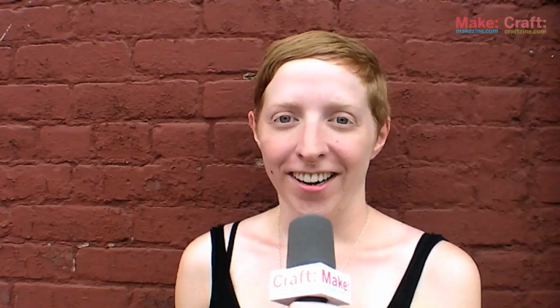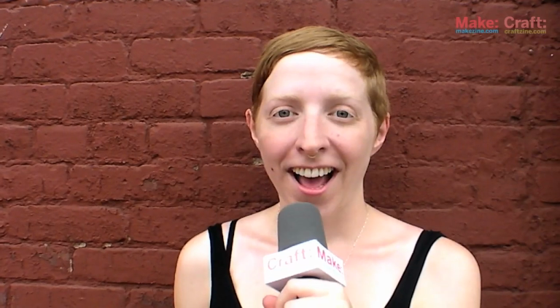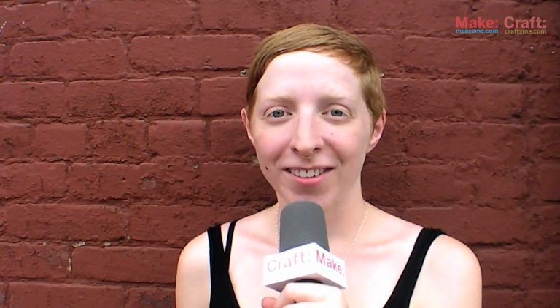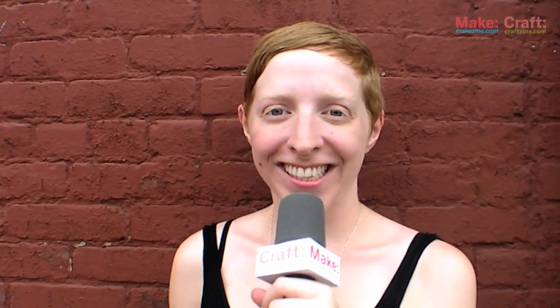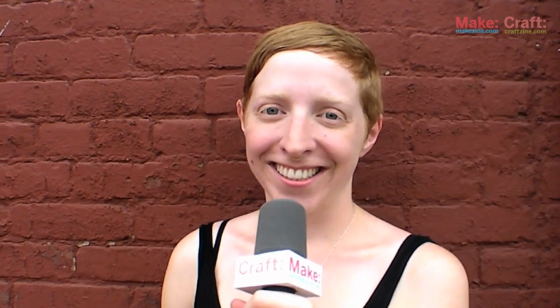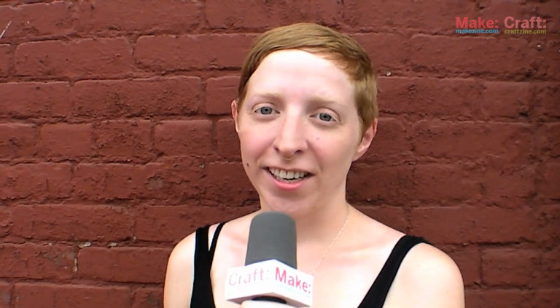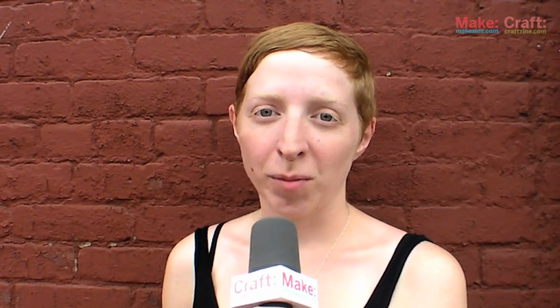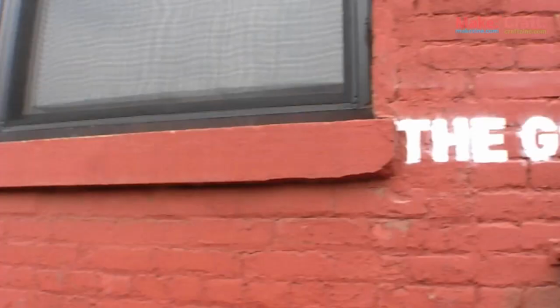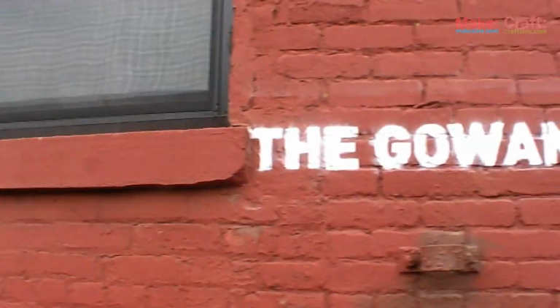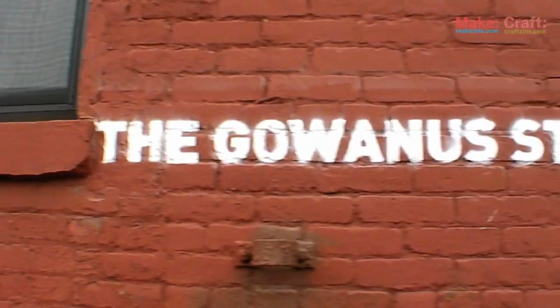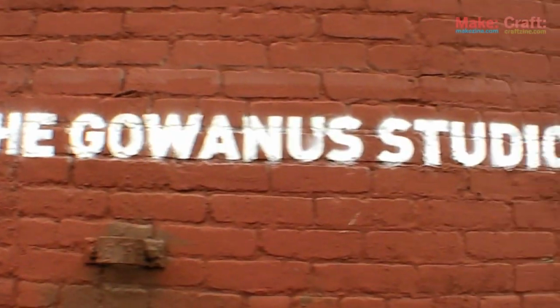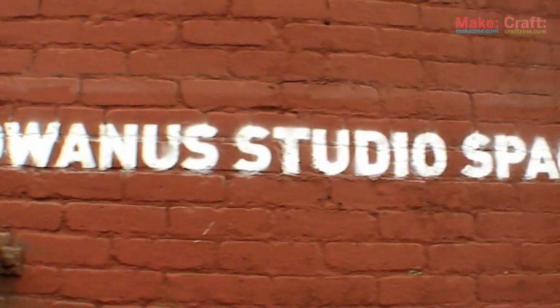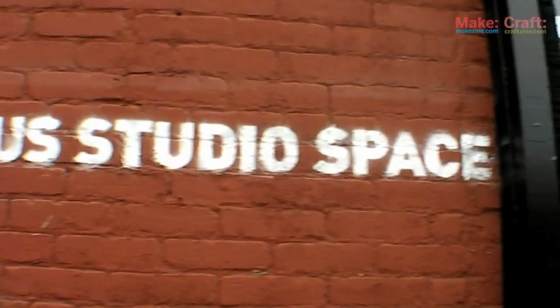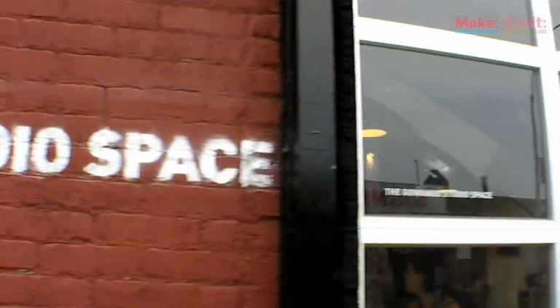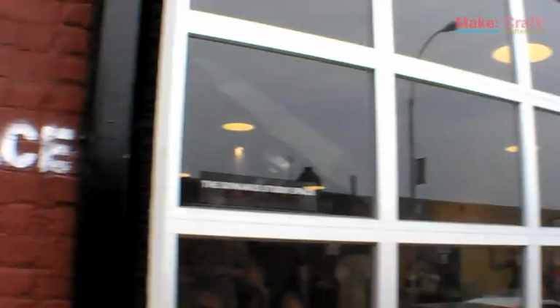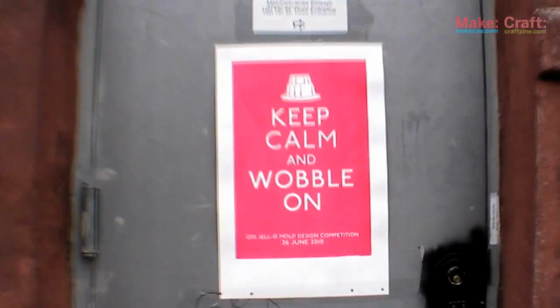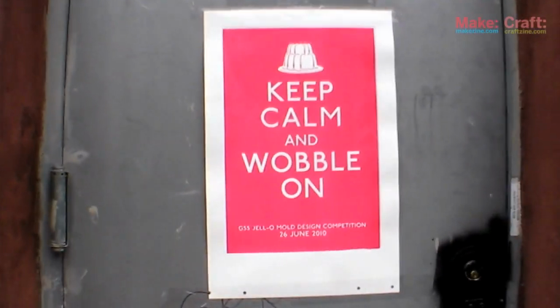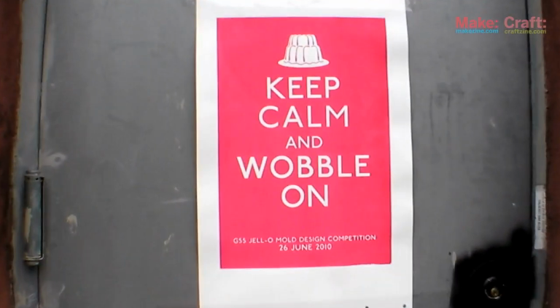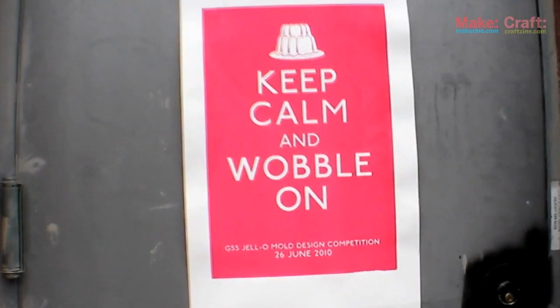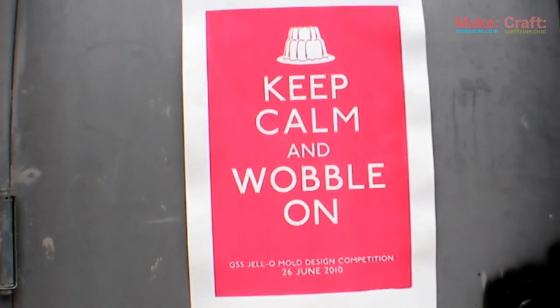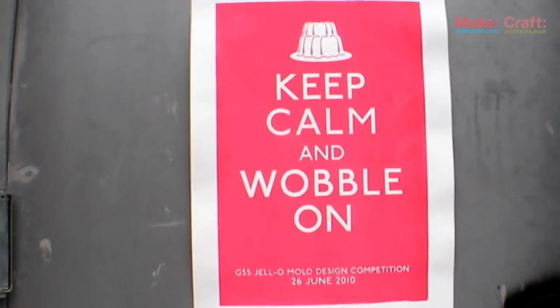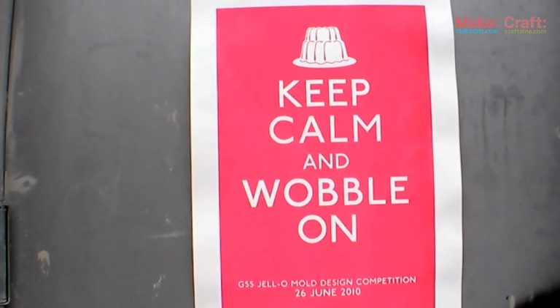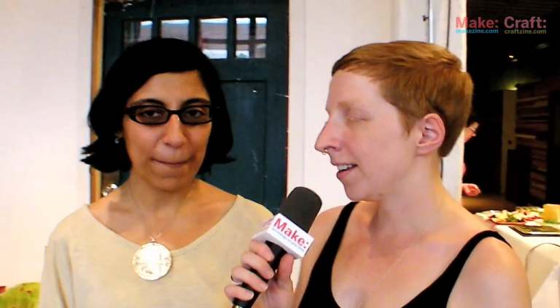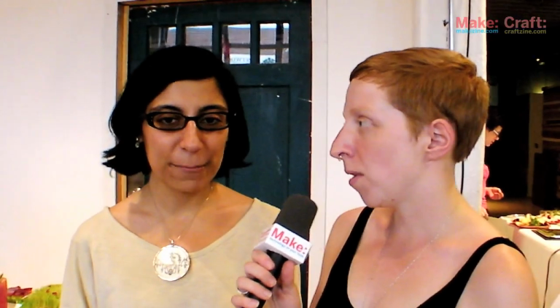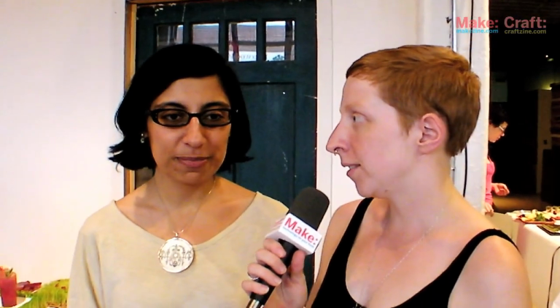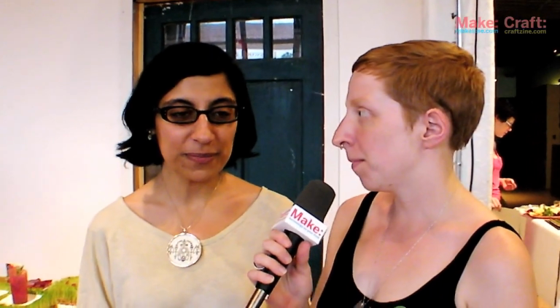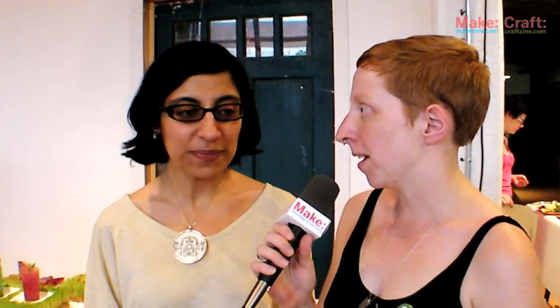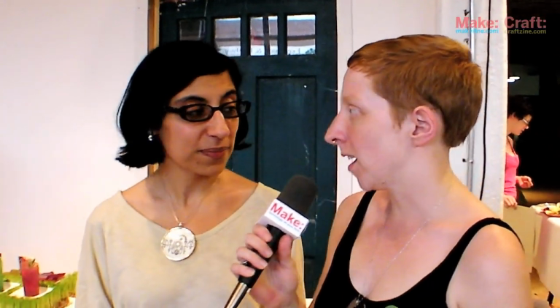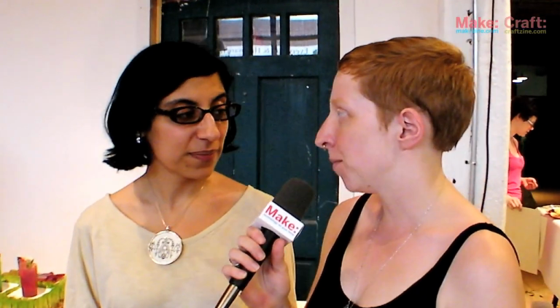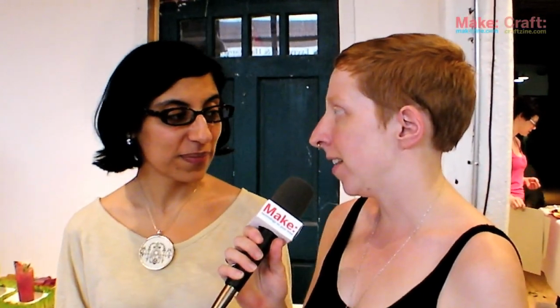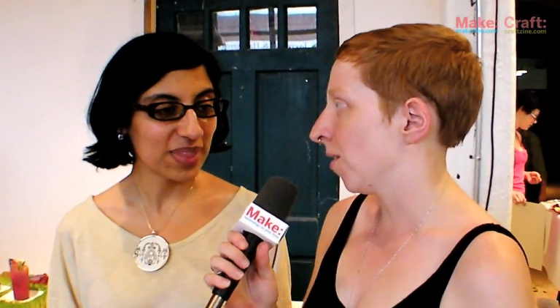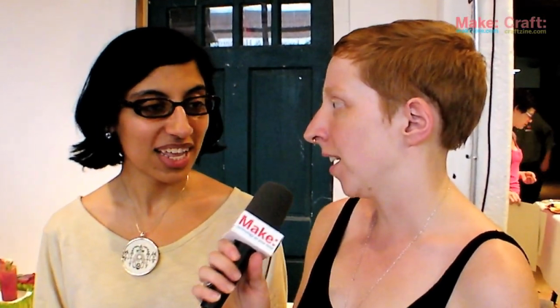Hi, I'm Becky Stern here in Brooklyn at the Gowanus Studio Space for the Jell-O Mold Competition. Nadia, what can you tell me about this awesome event that you organized?